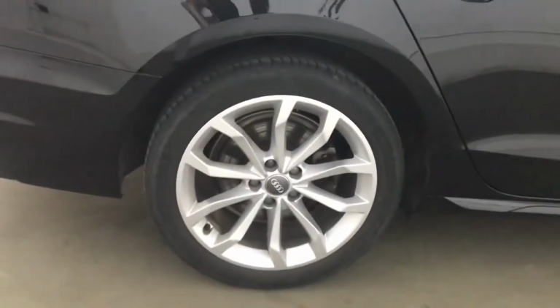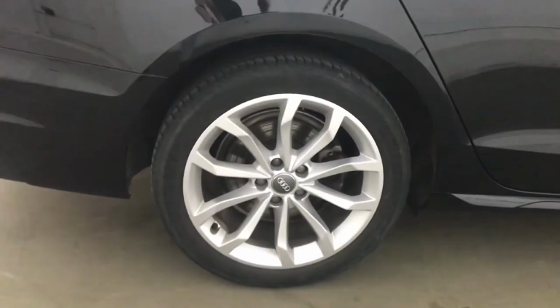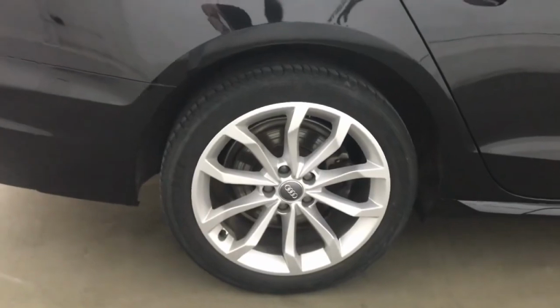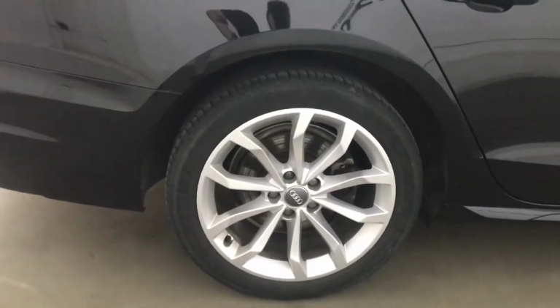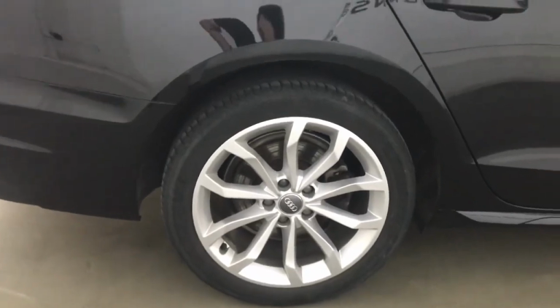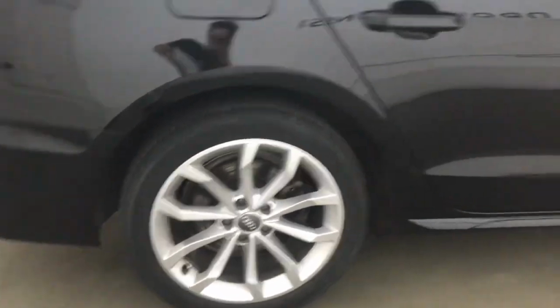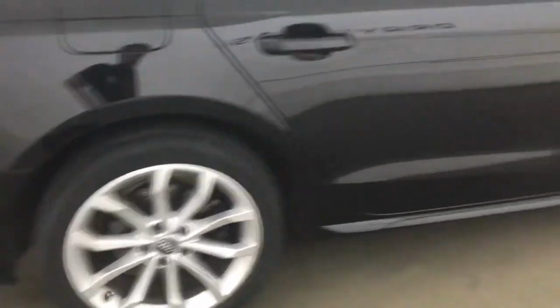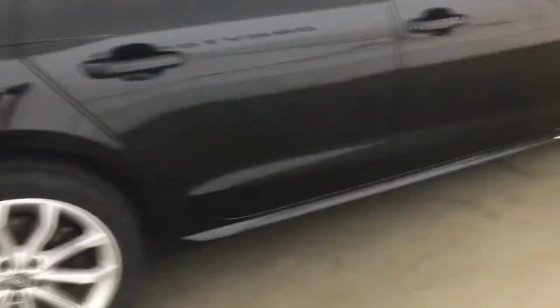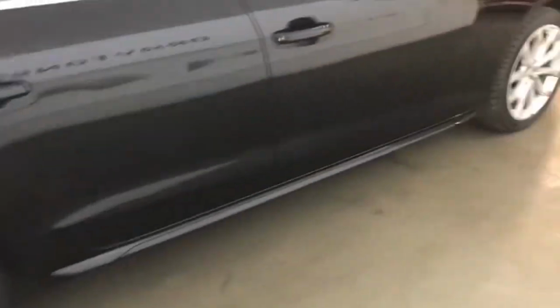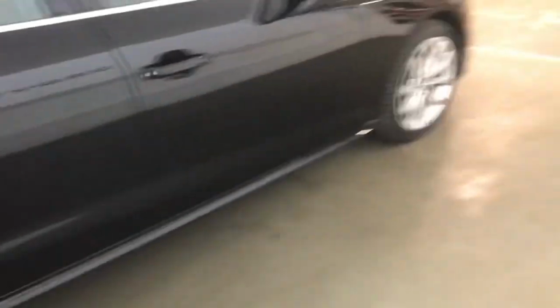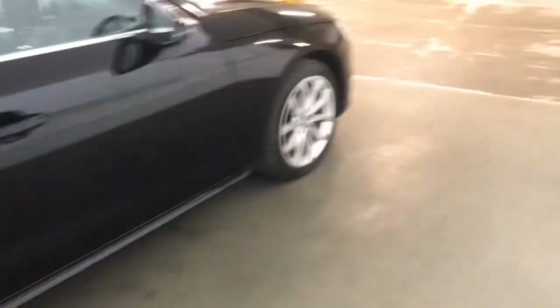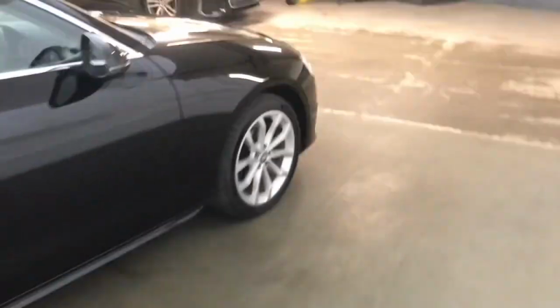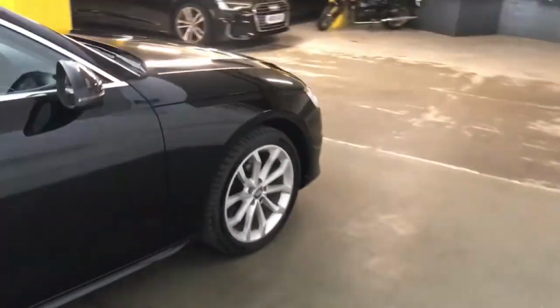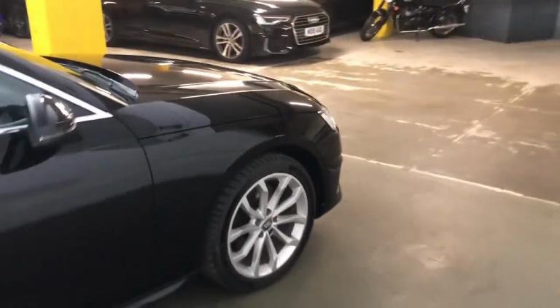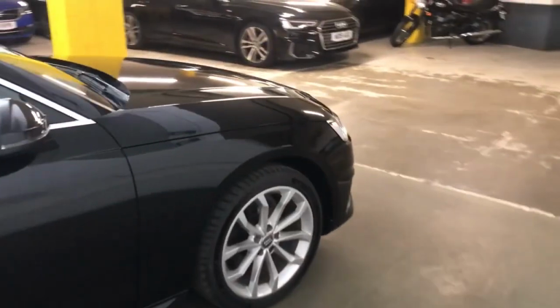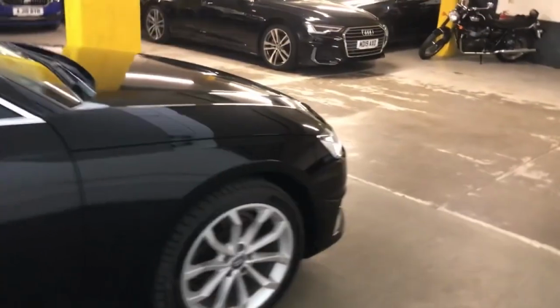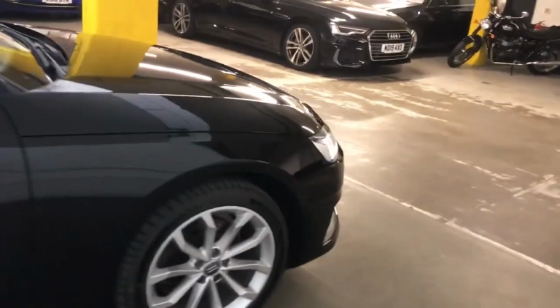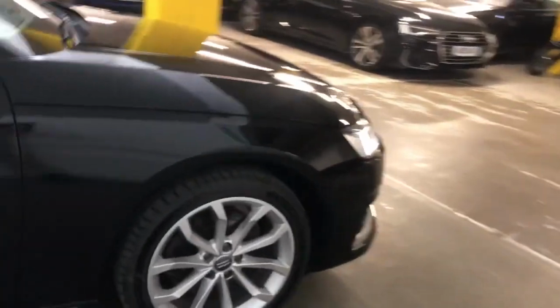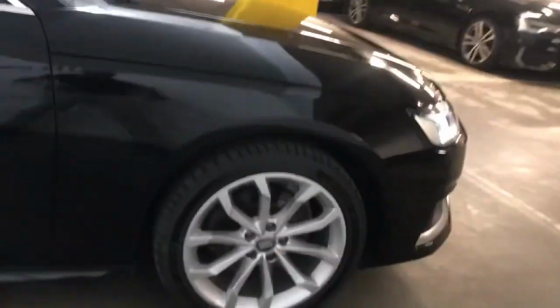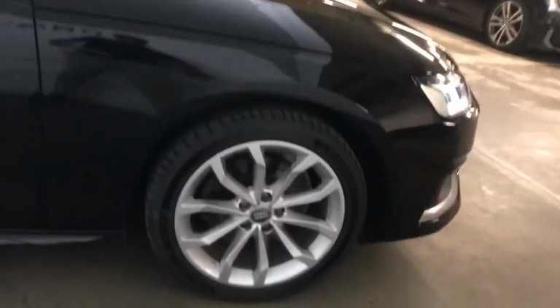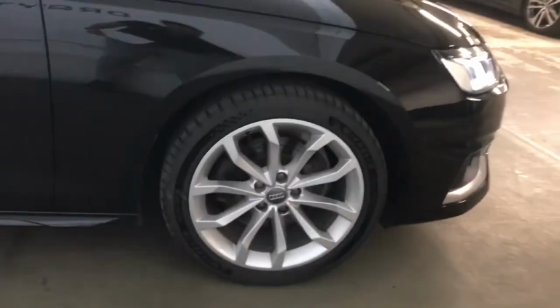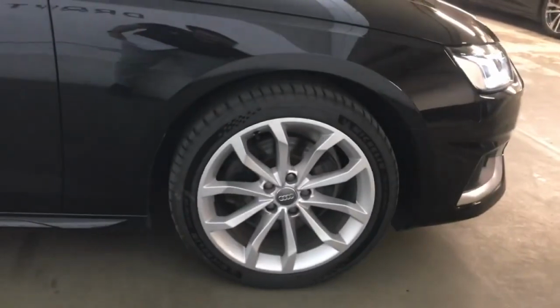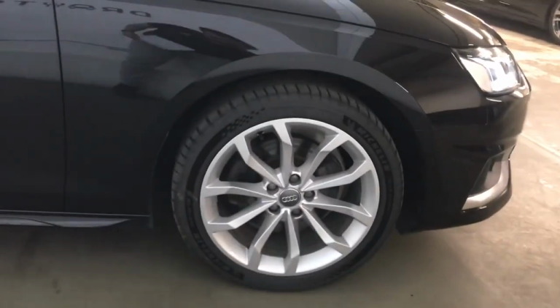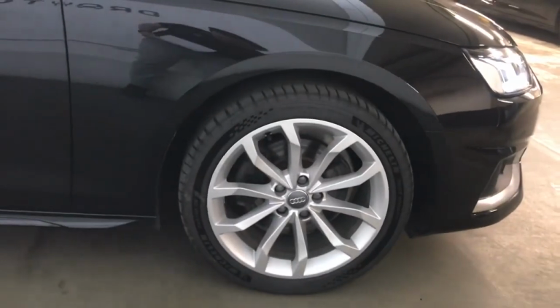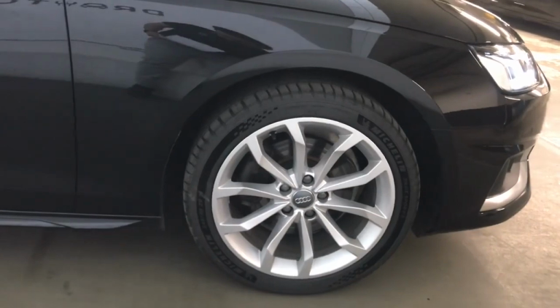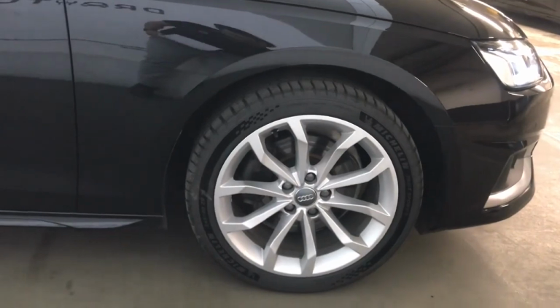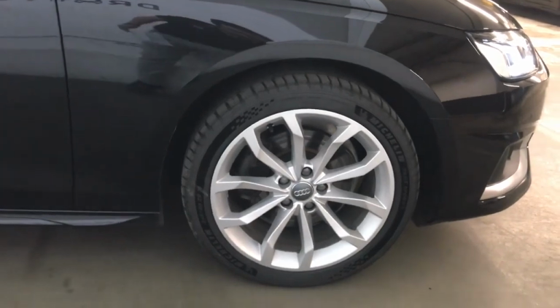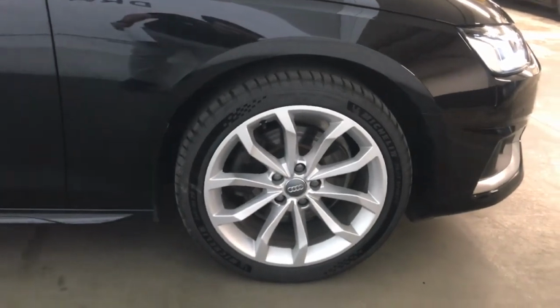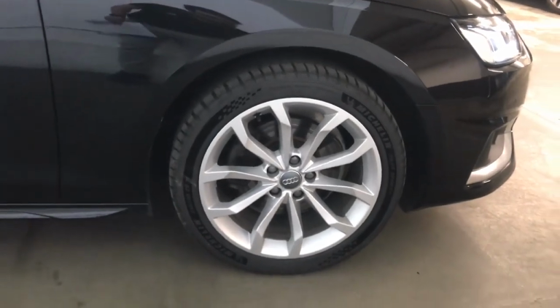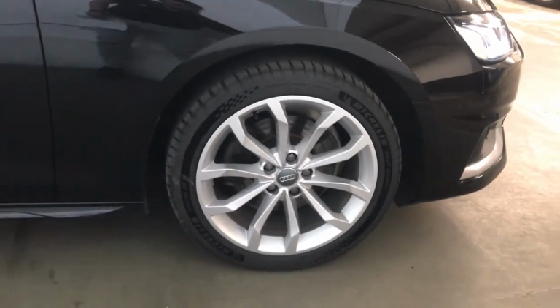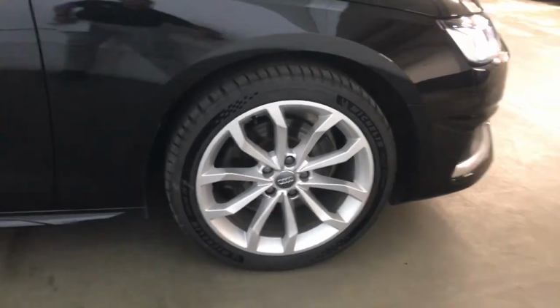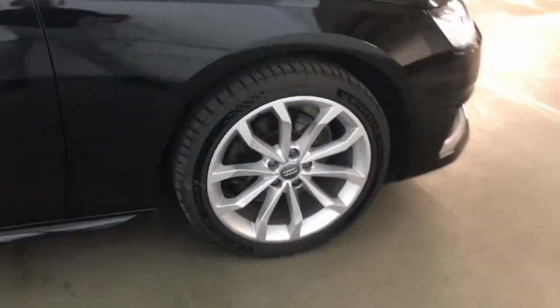This car has got MOT until March 2024 and will come with a full Audi service history.